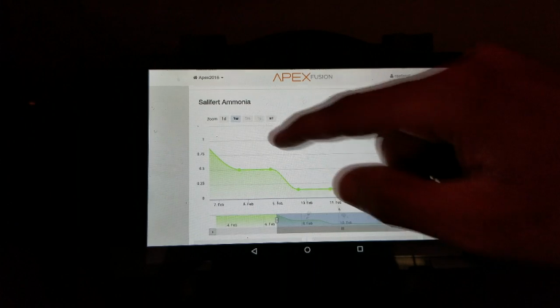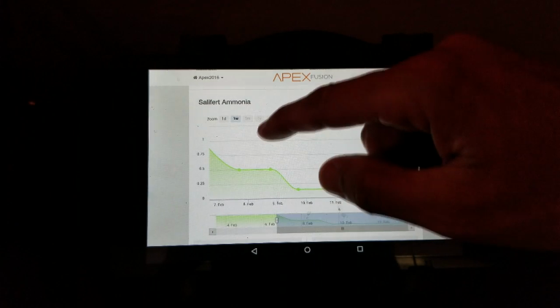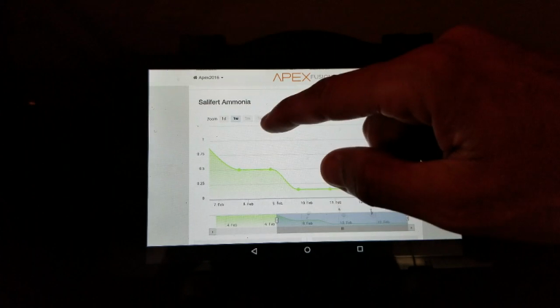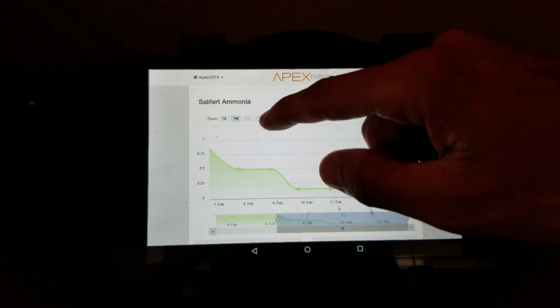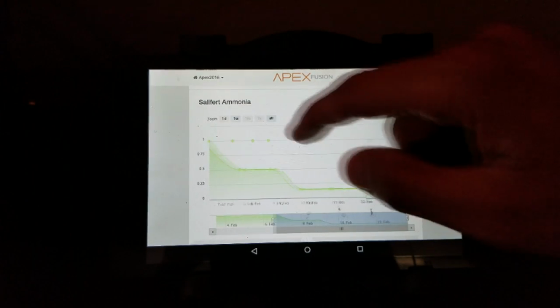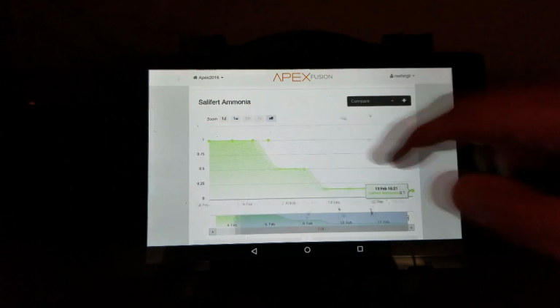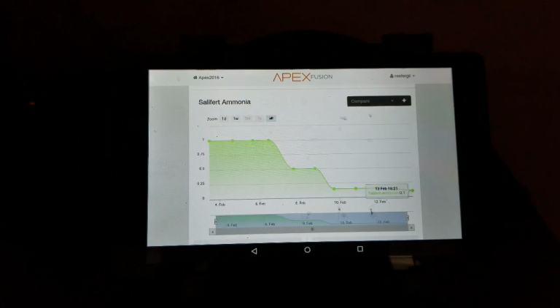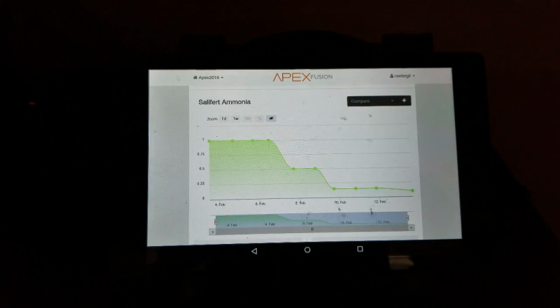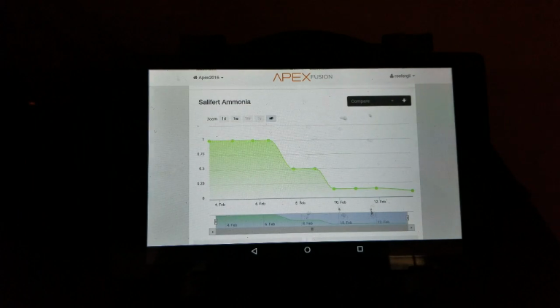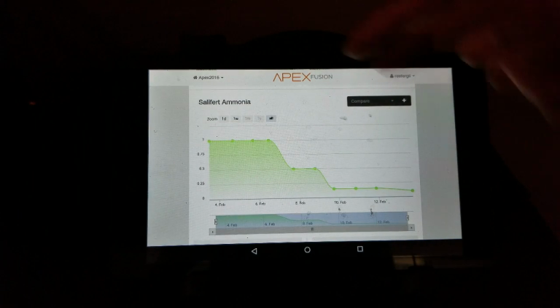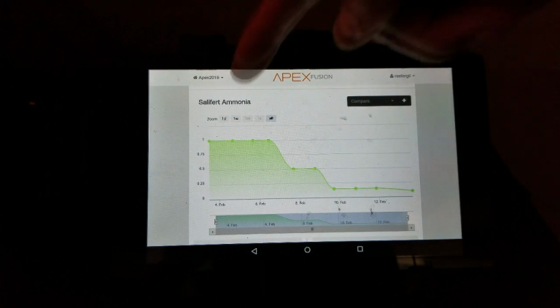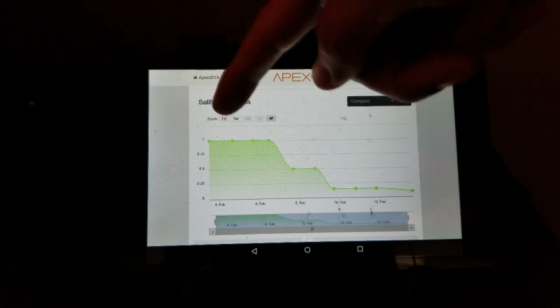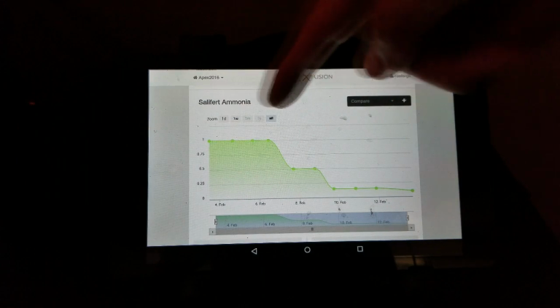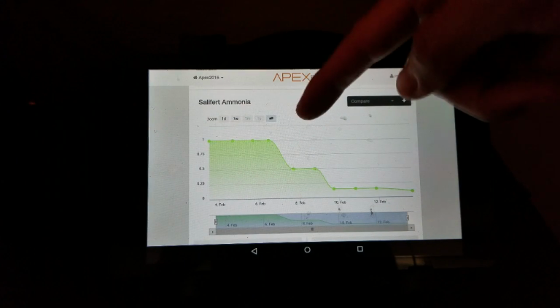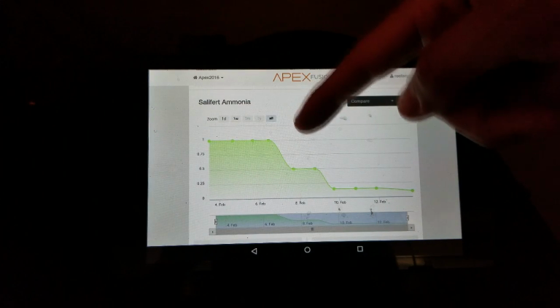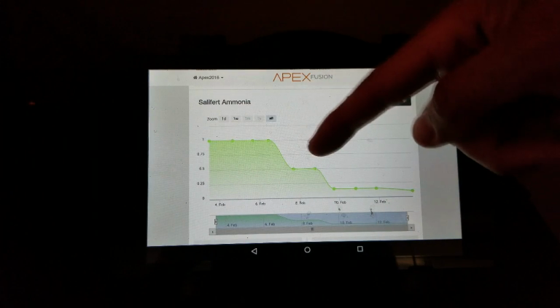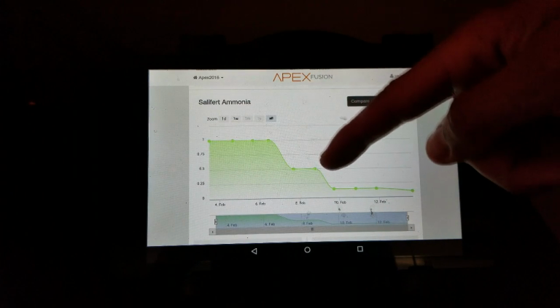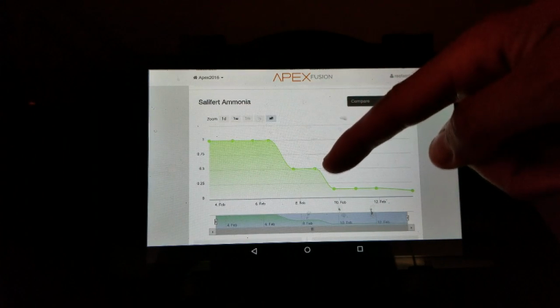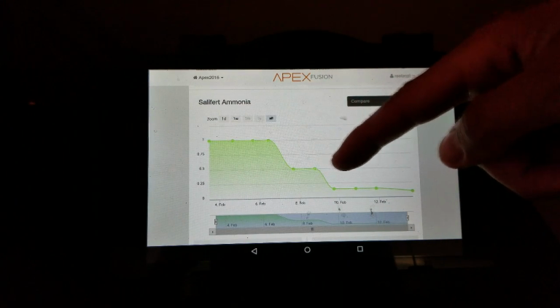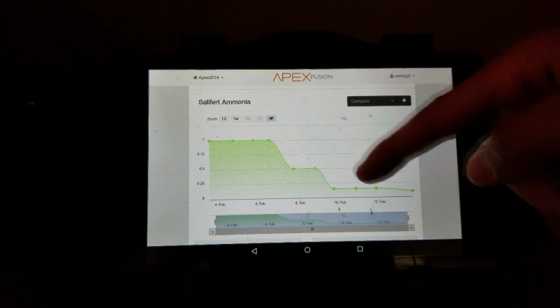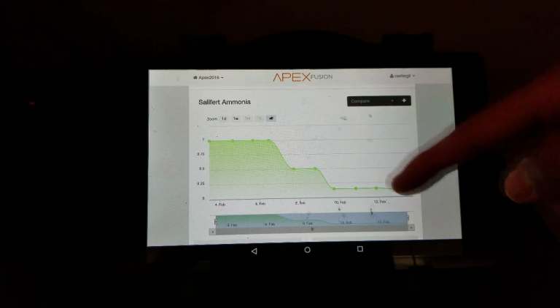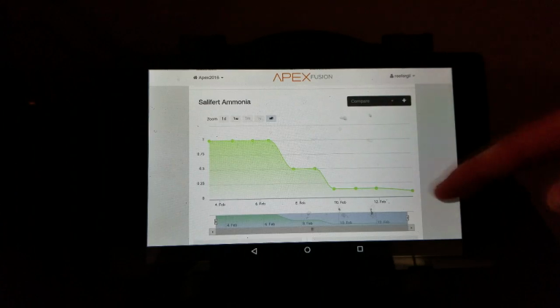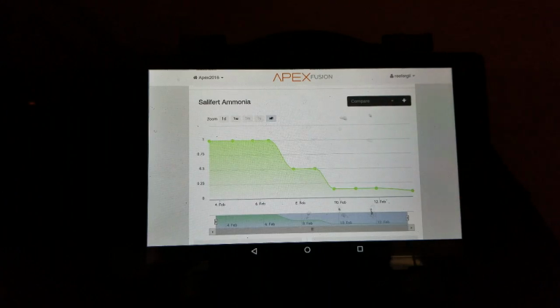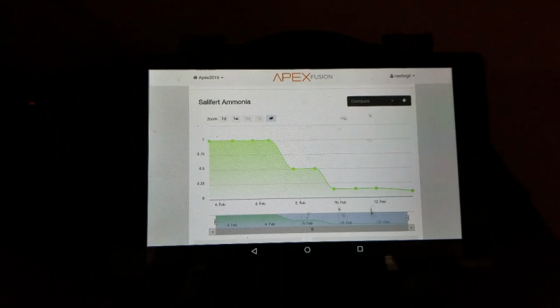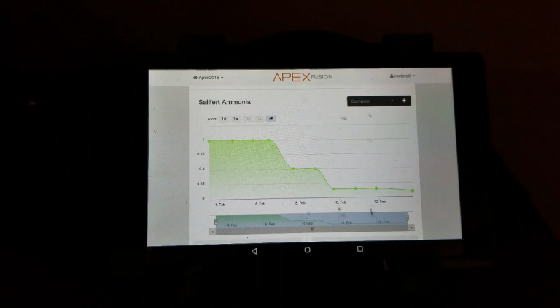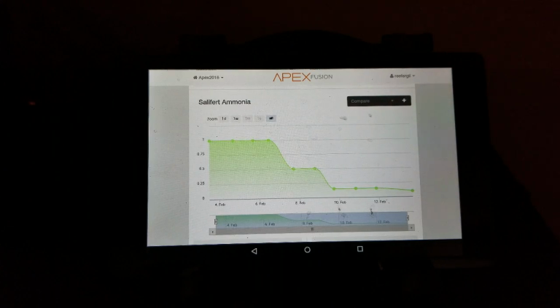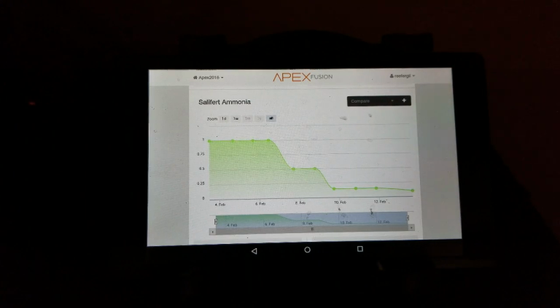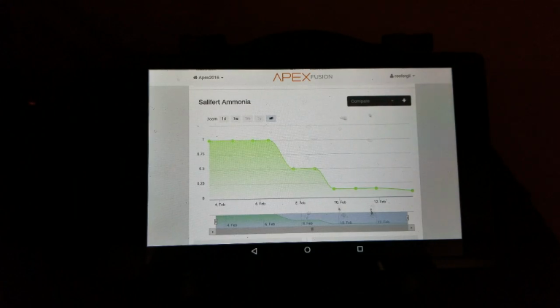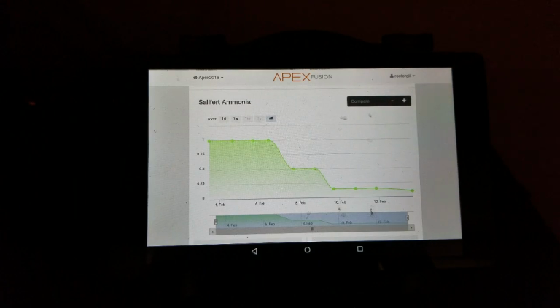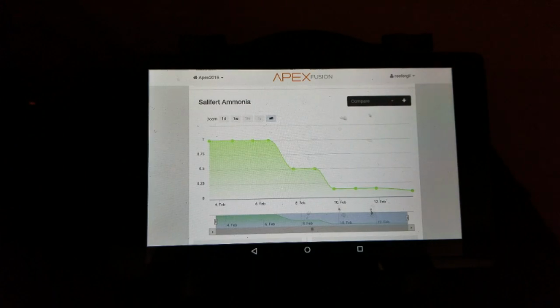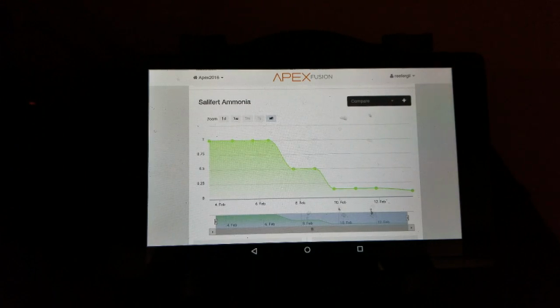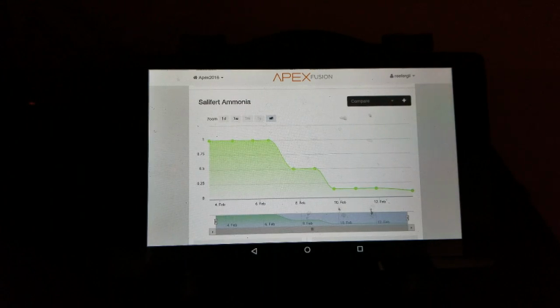You can see on this chart how the ammonia had spiked — you can see the spike at one and it's dropping down to eventually zero.